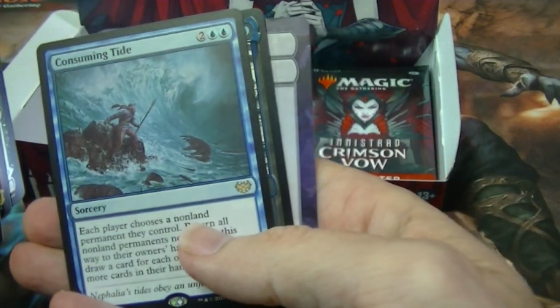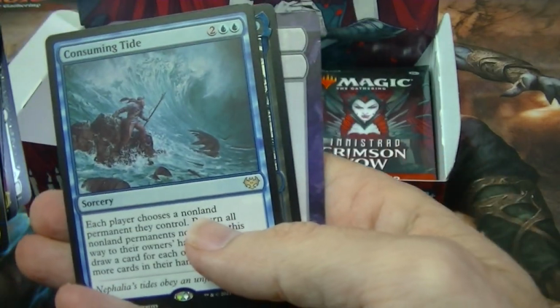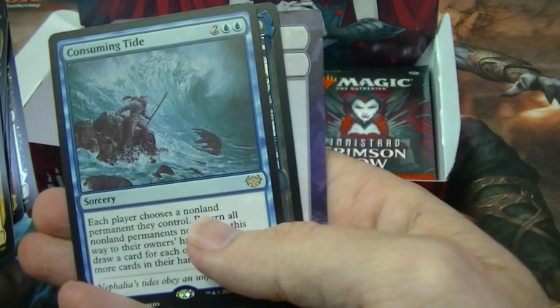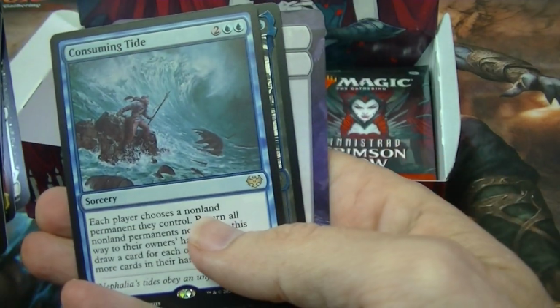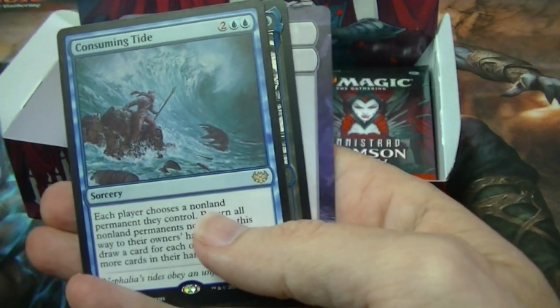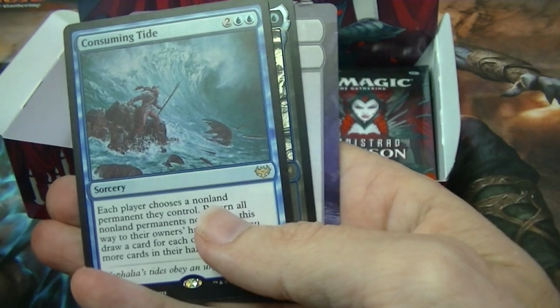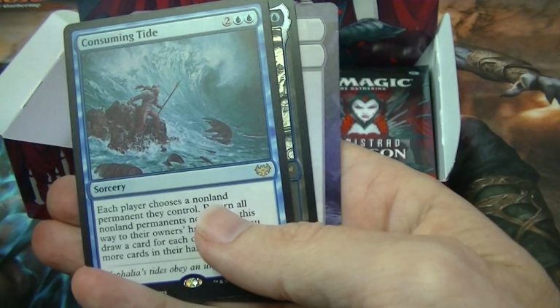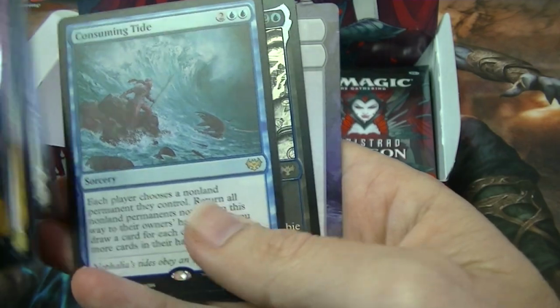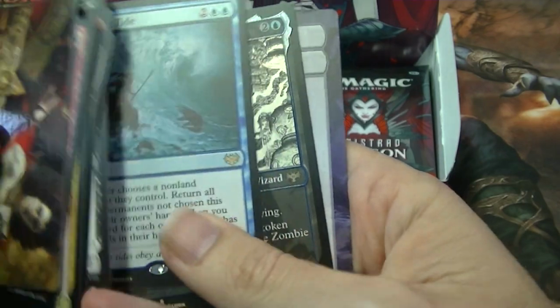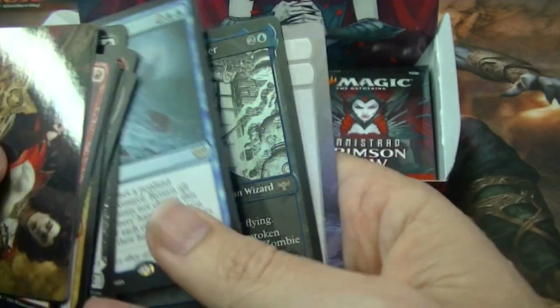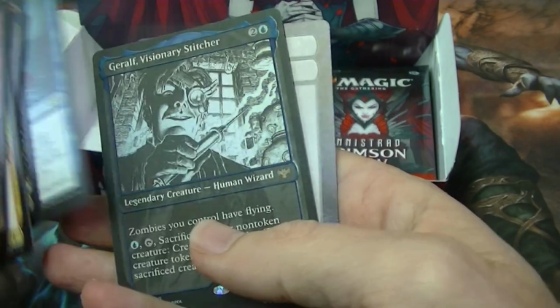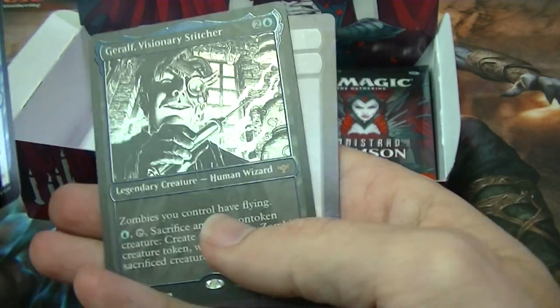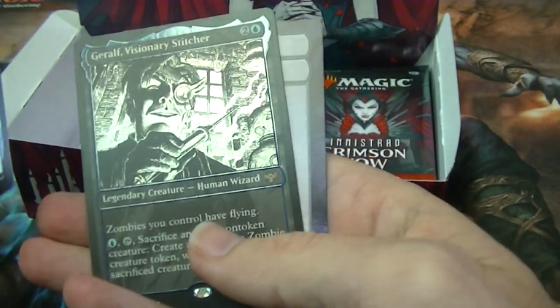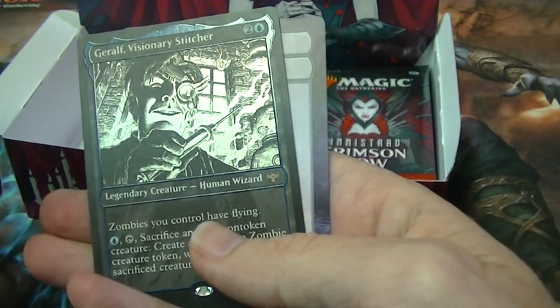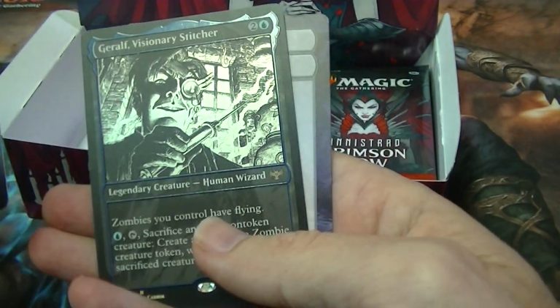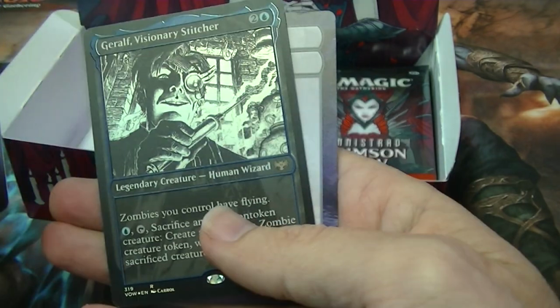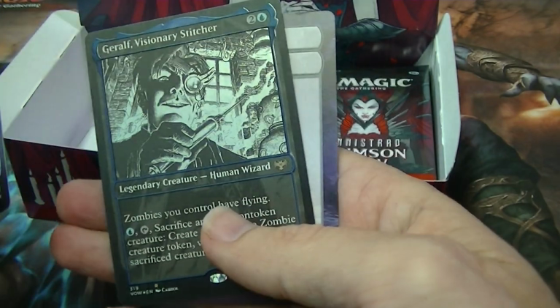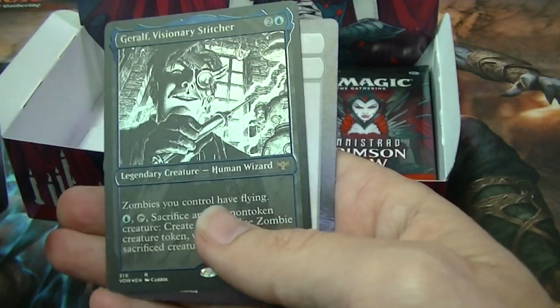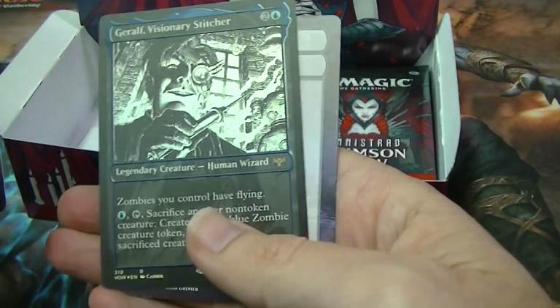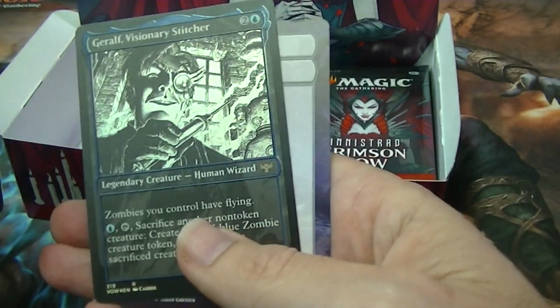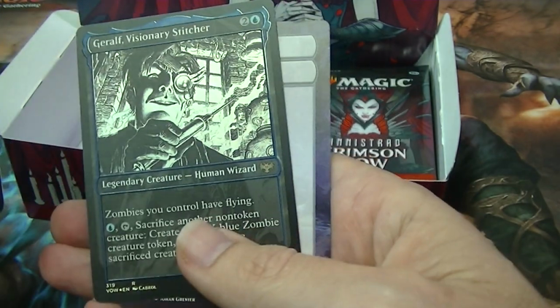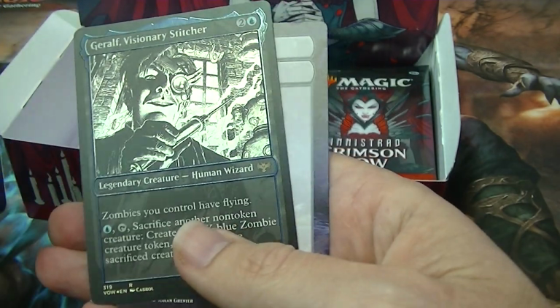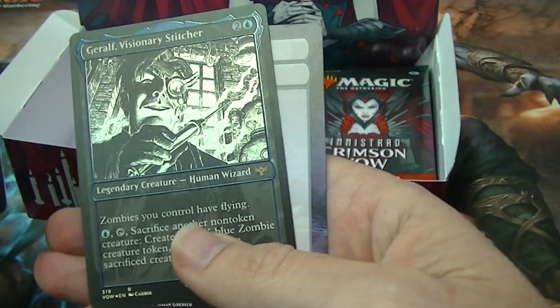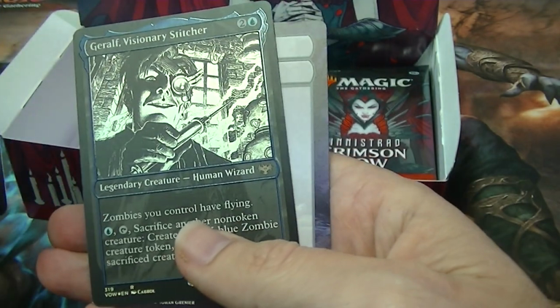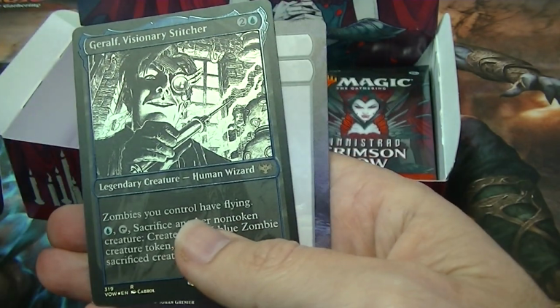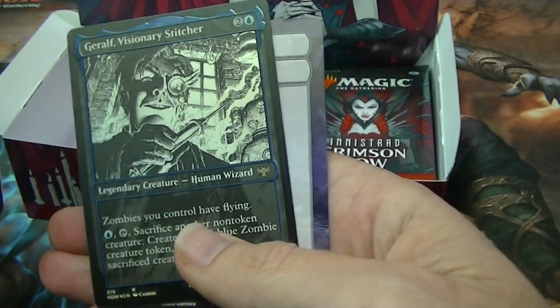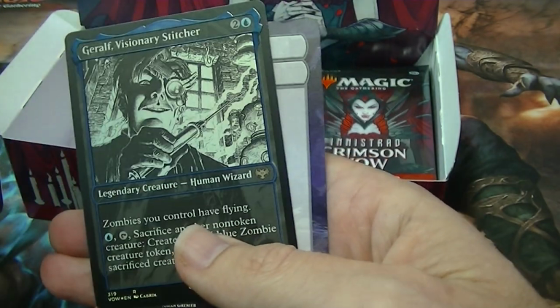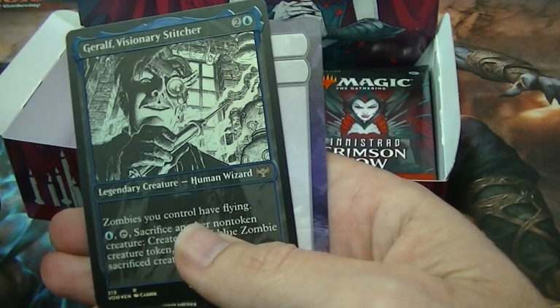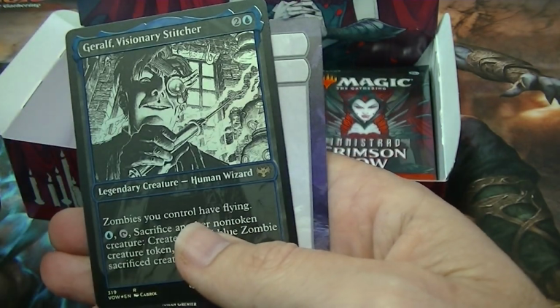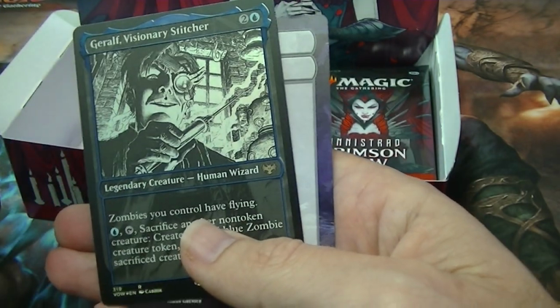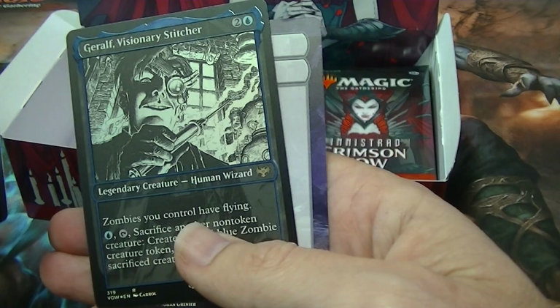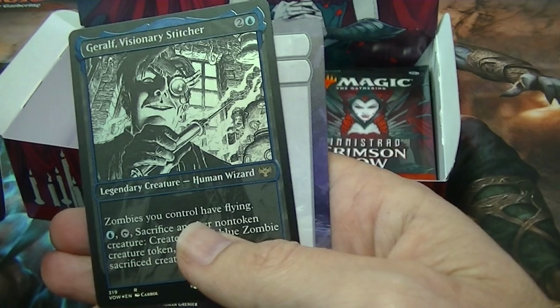Consuming Tide for a rare and a foil rare — Giralf, Visionary Stitcher.